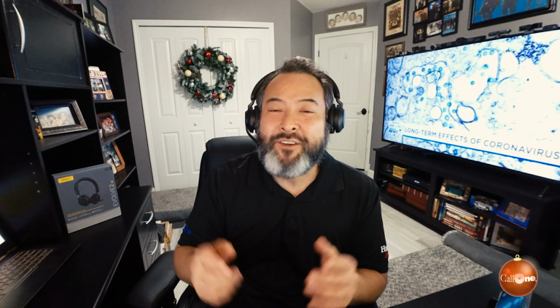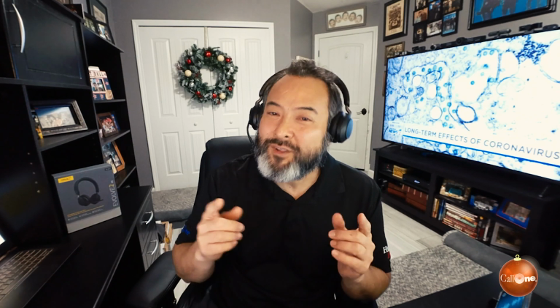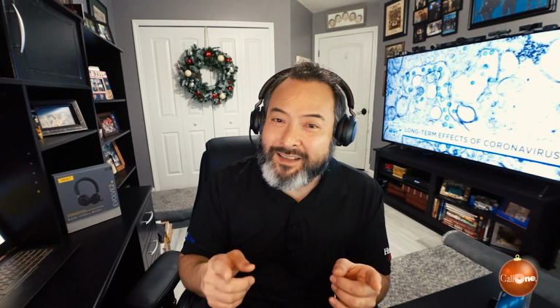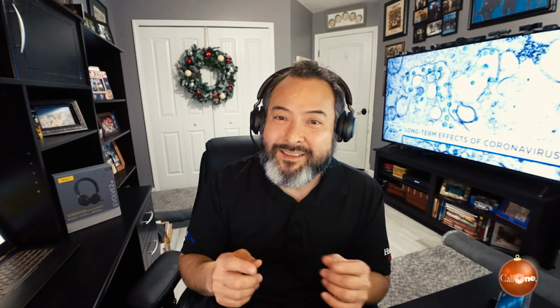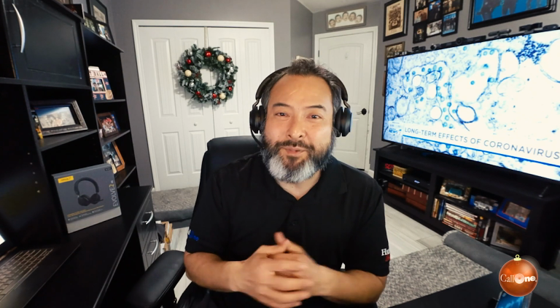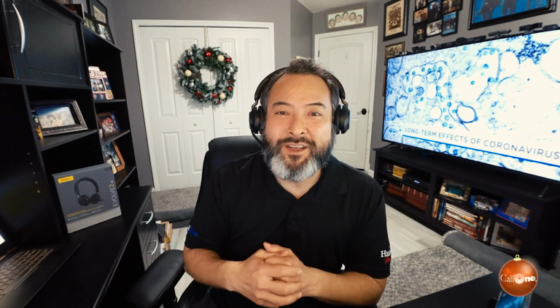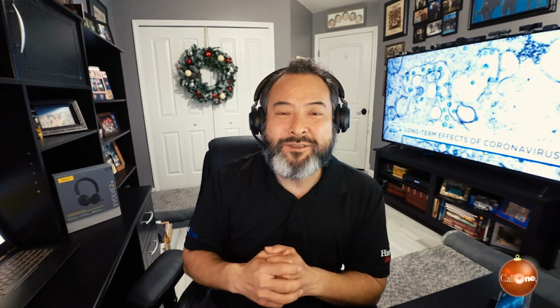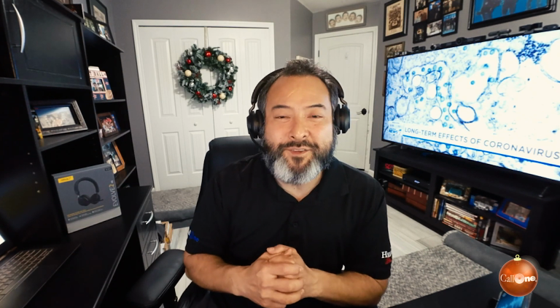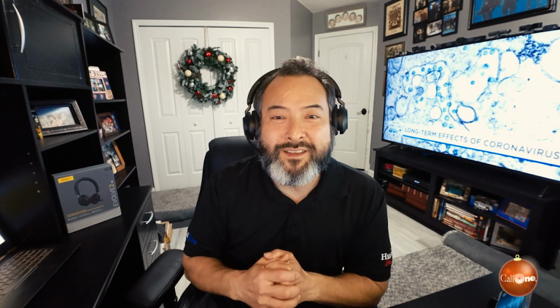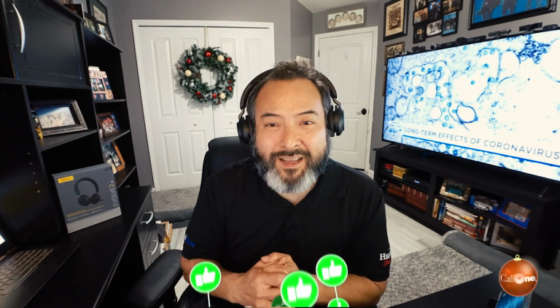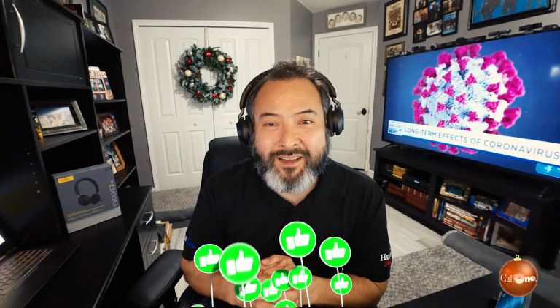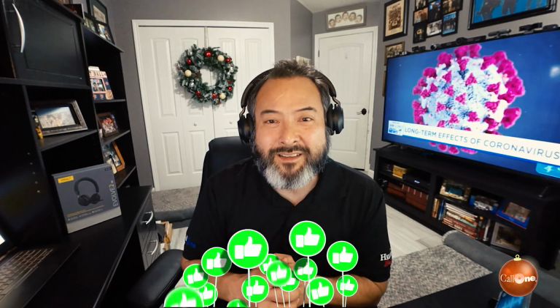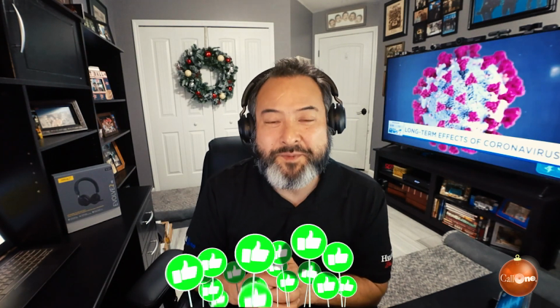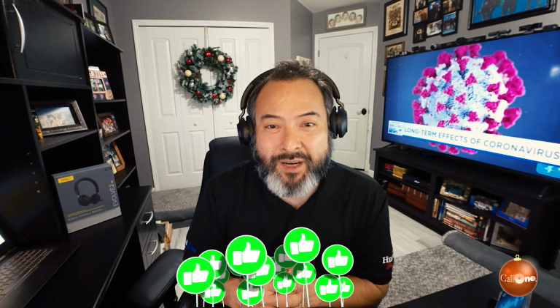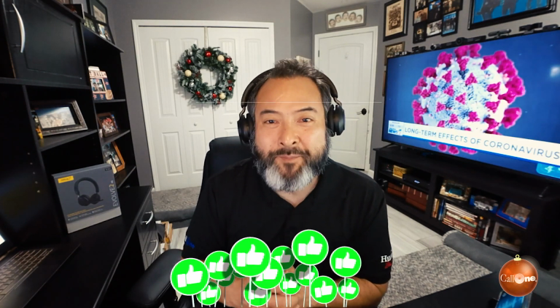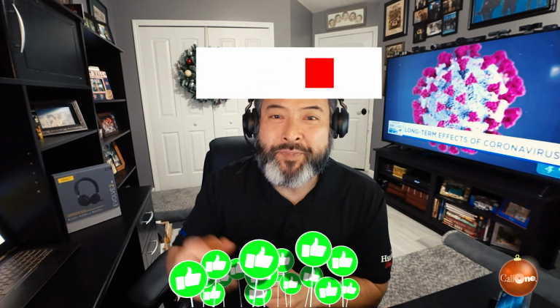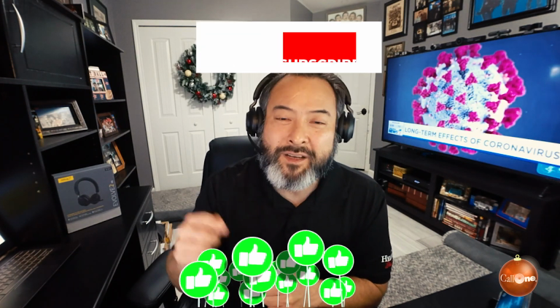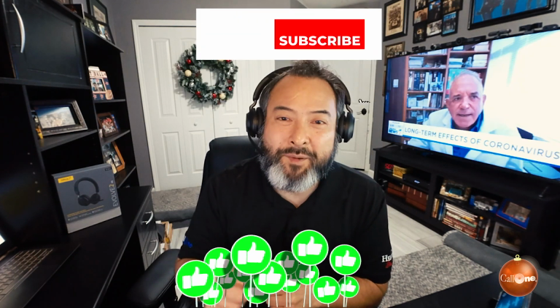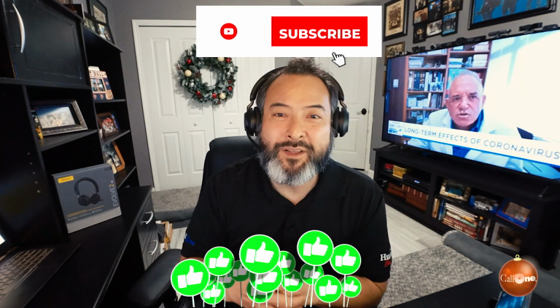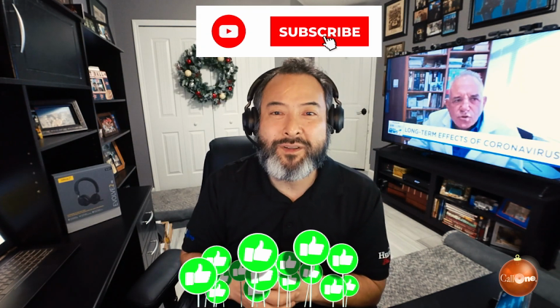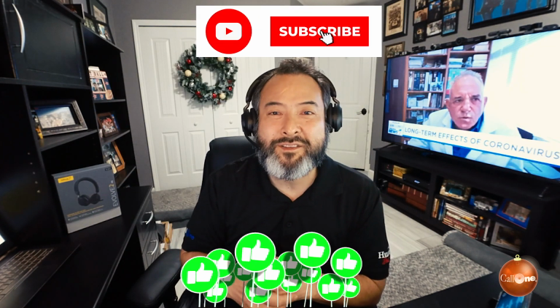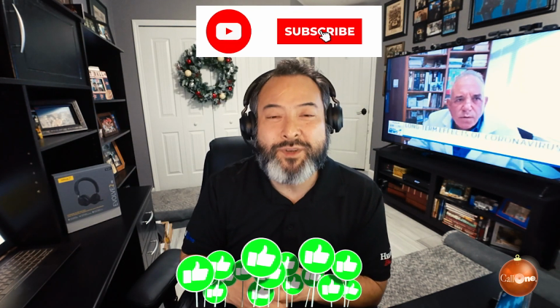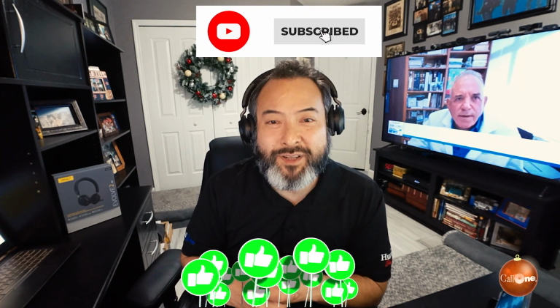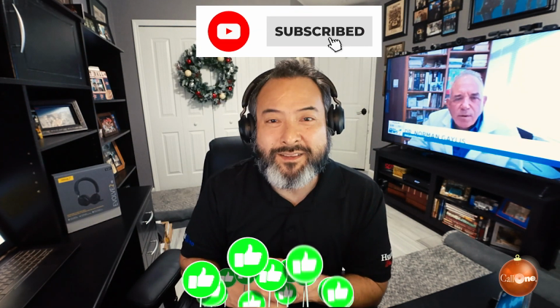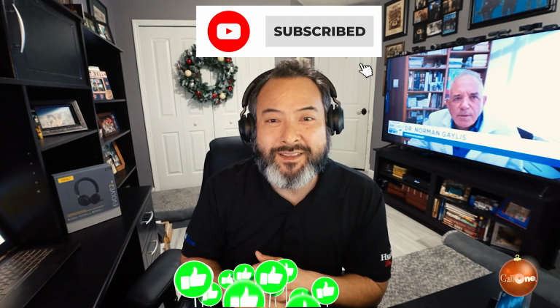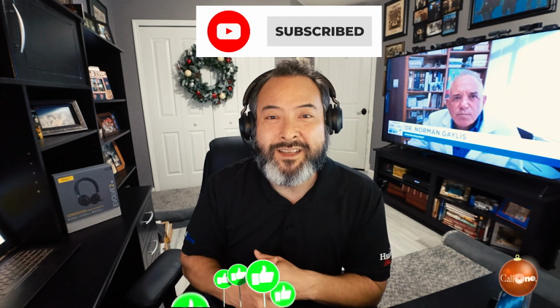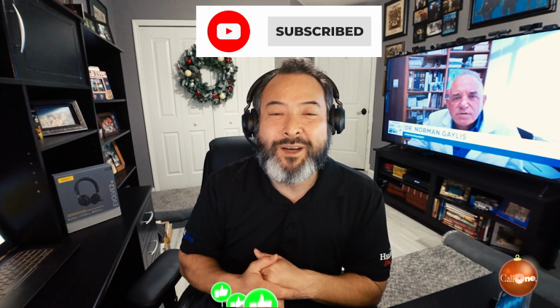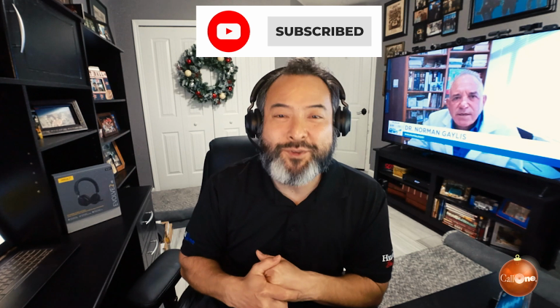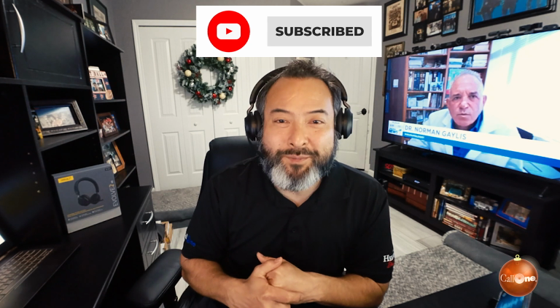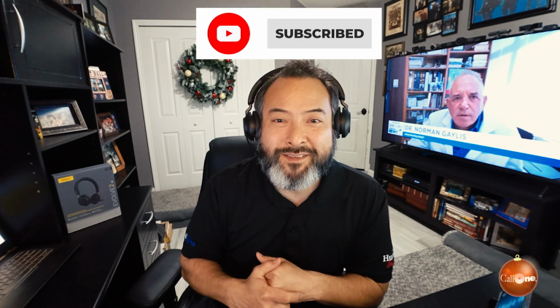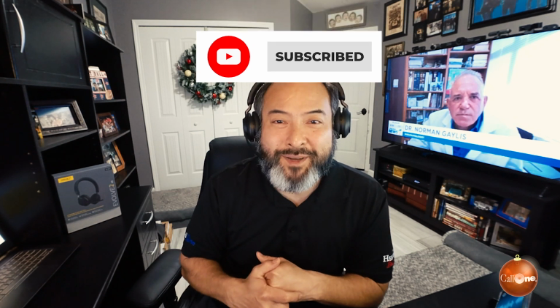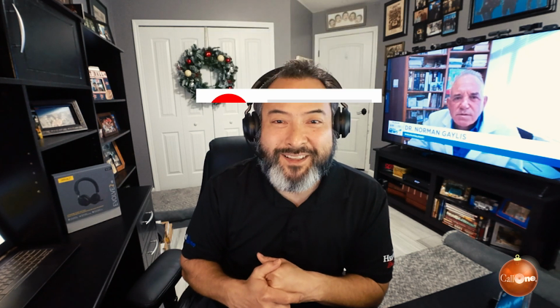If you like these types of videos, don't forget to like, subscribe, and comment below. Let us know what you'd like to see and we'll do our best to make it.